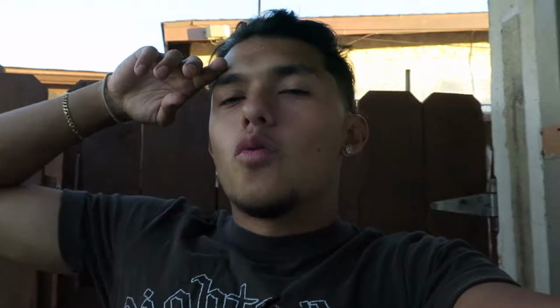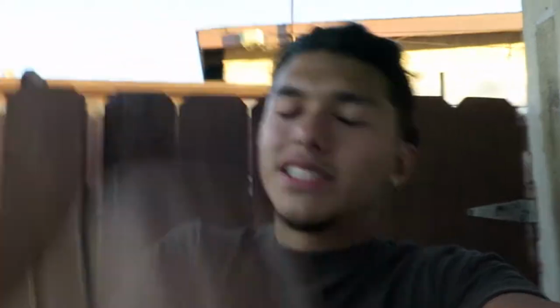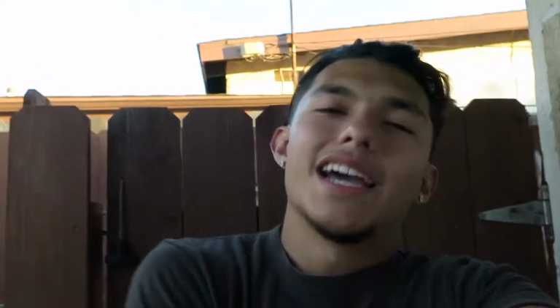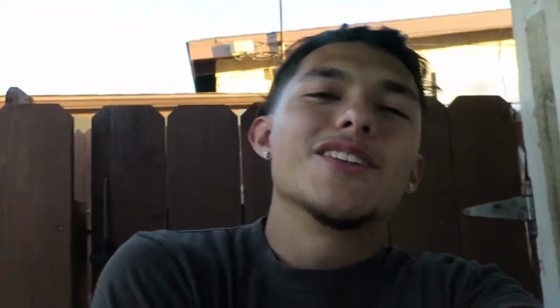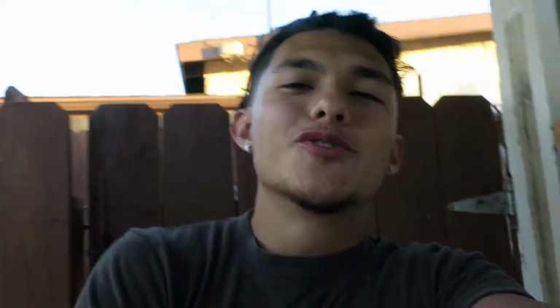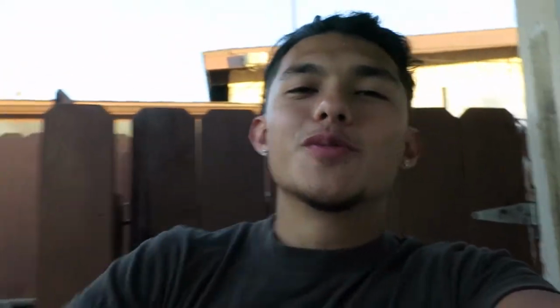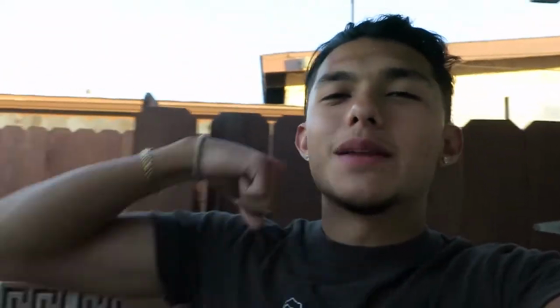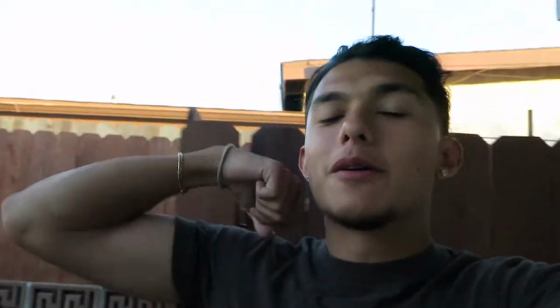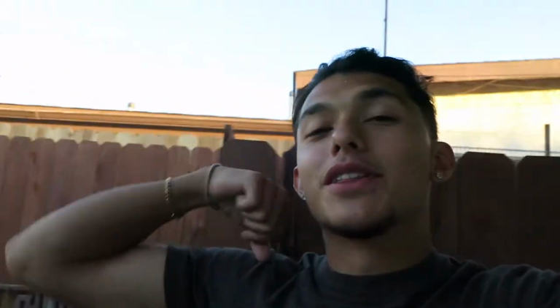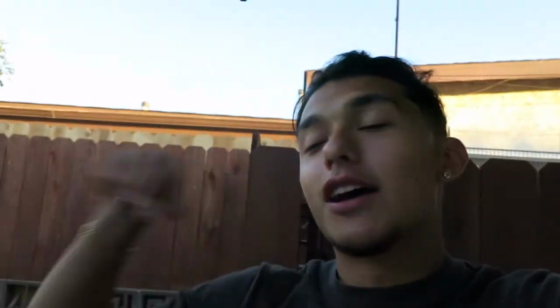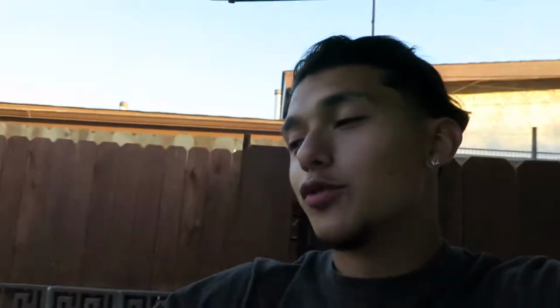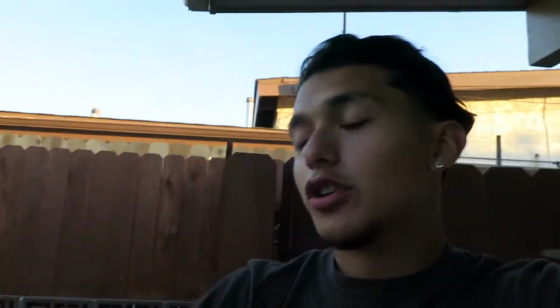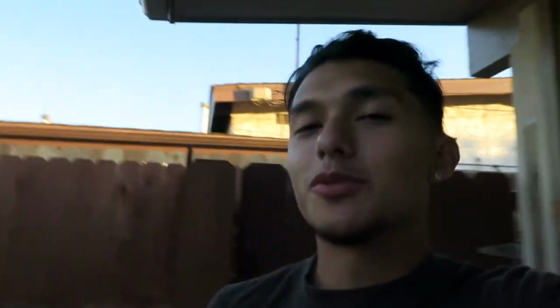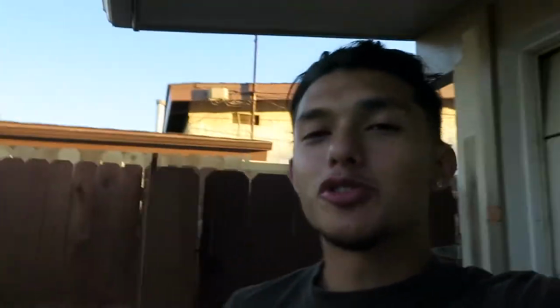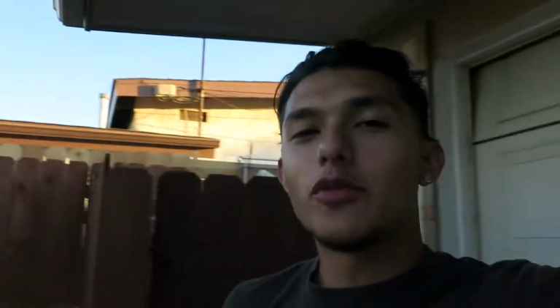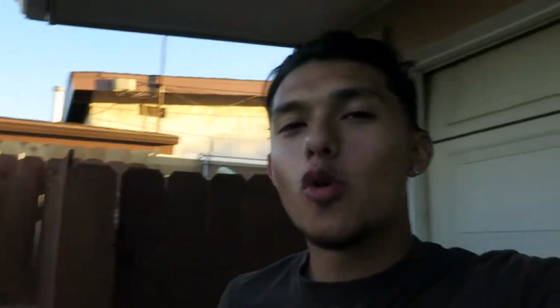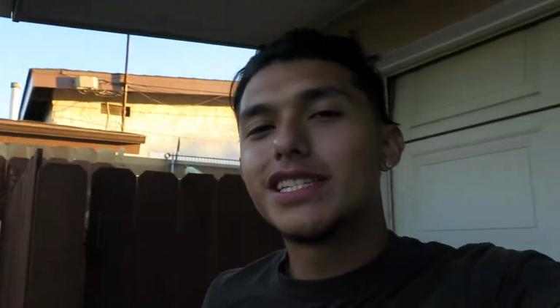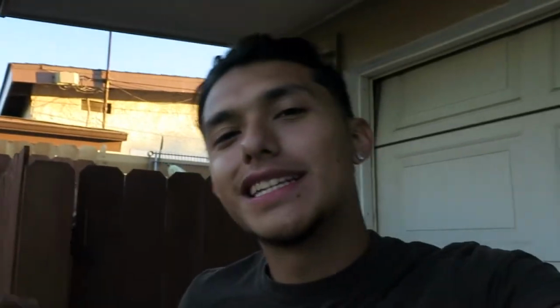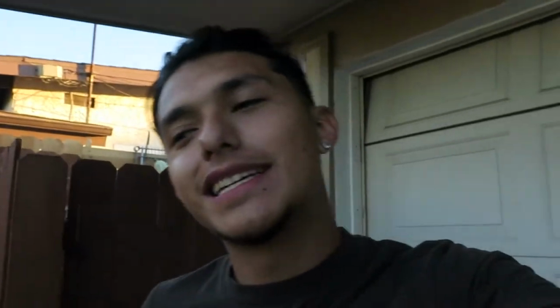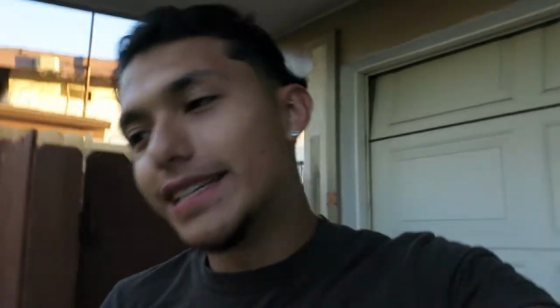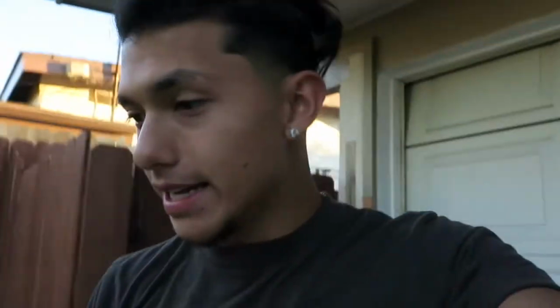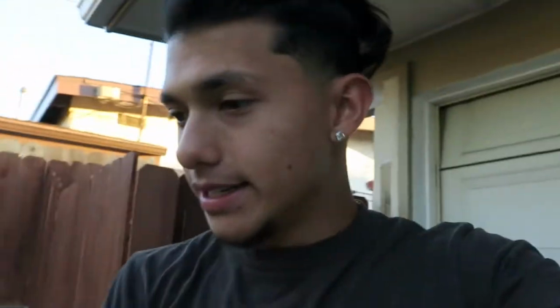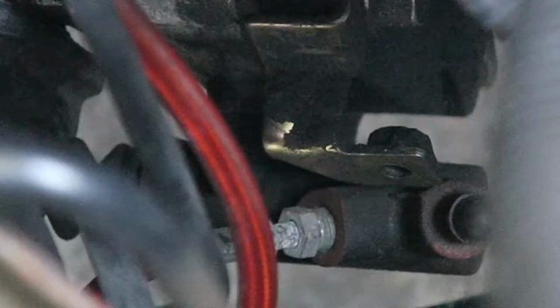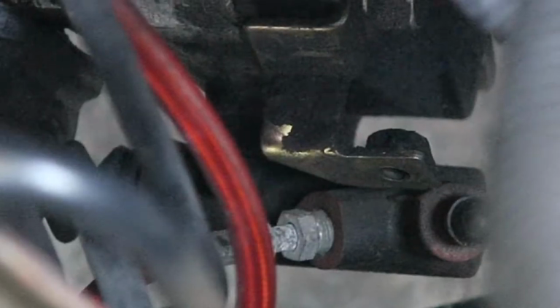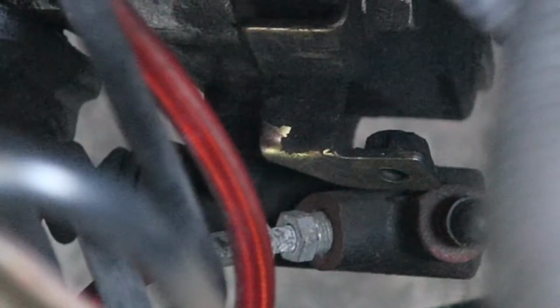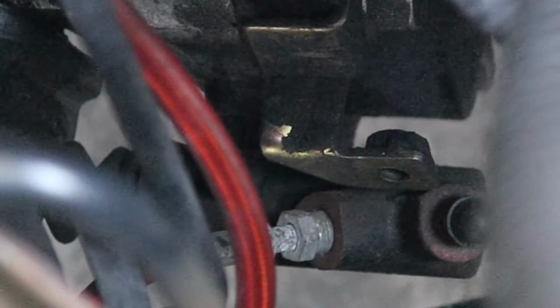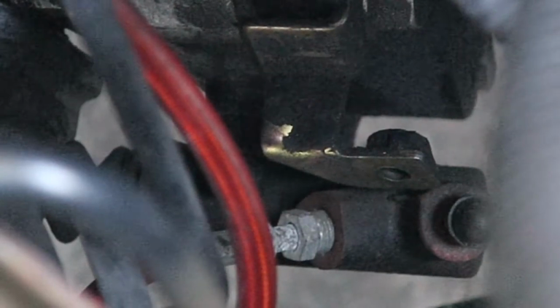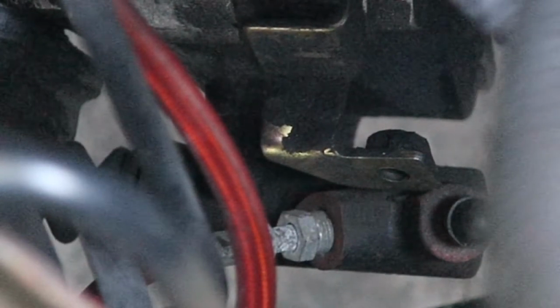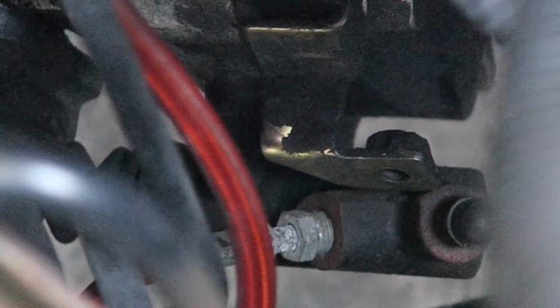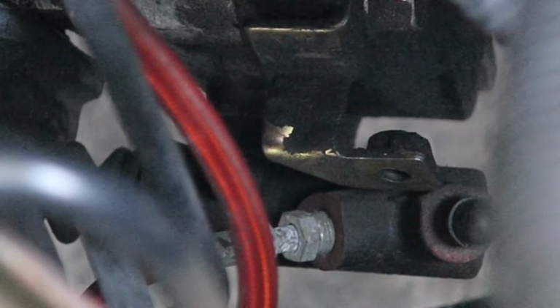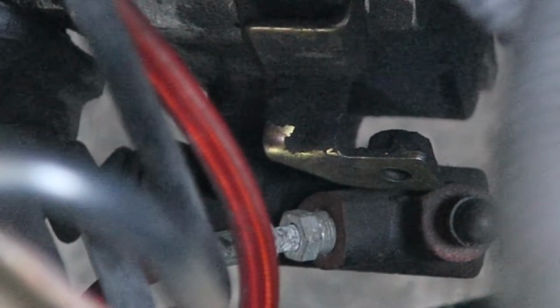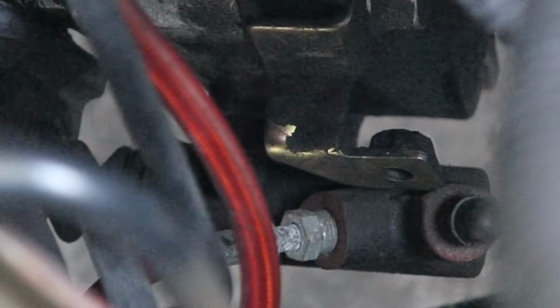What's up YouTube, welcome back to another how-to video. I'm Quentin and today I'm gonna be replacing the clutch slave cylinder.